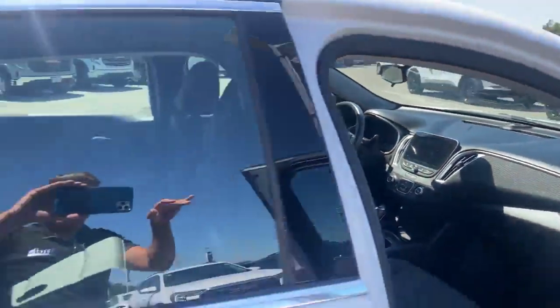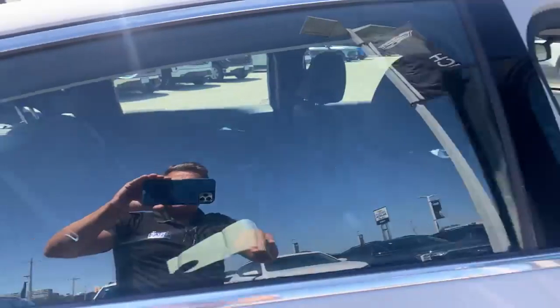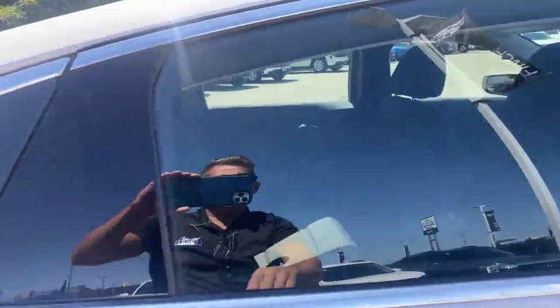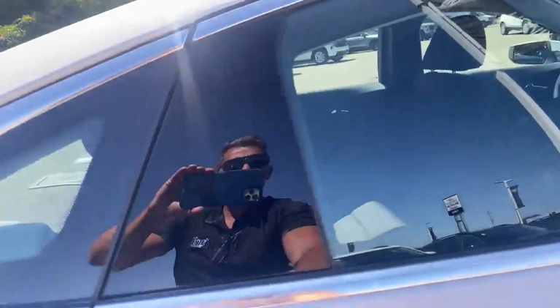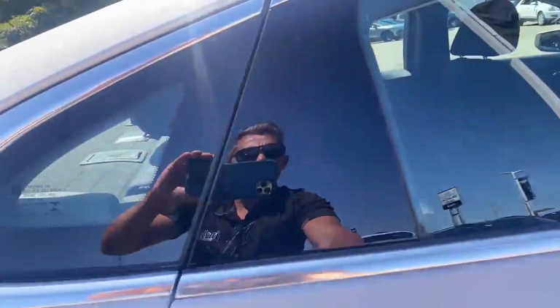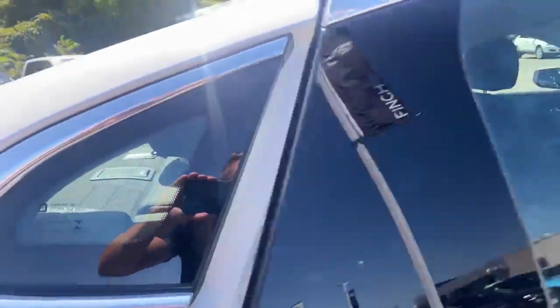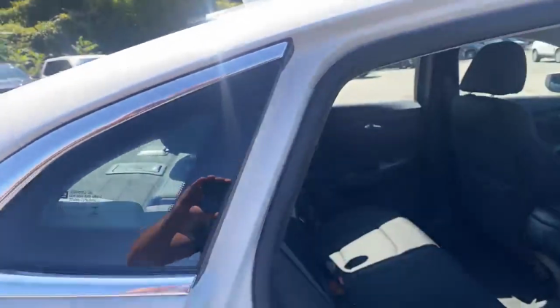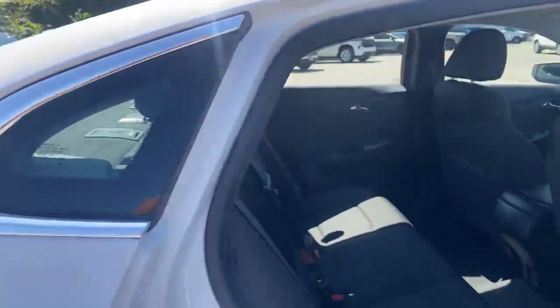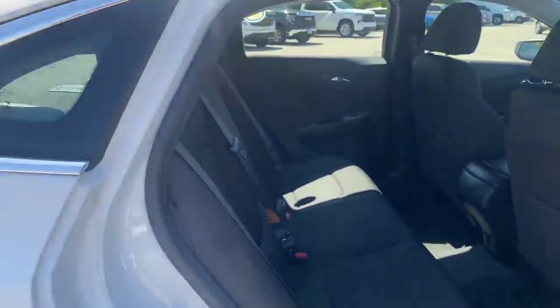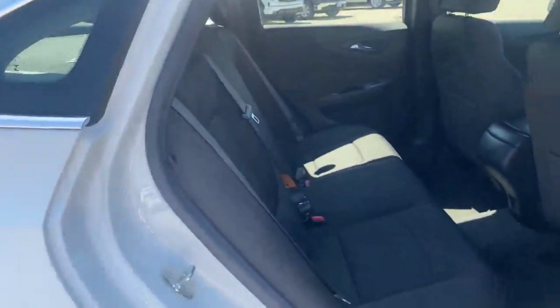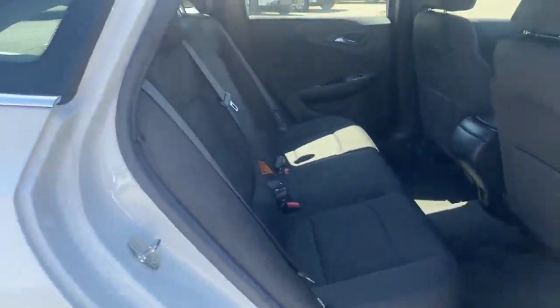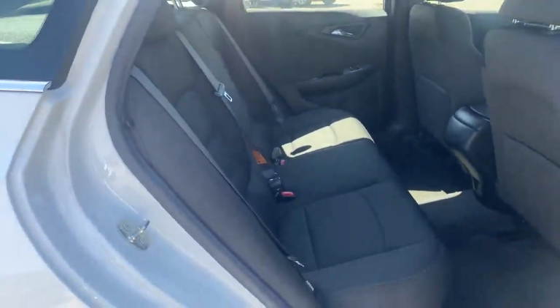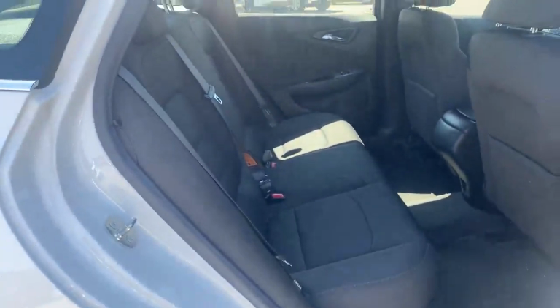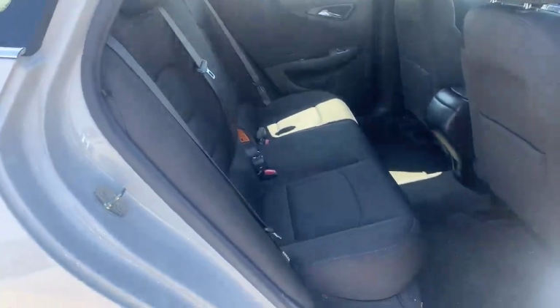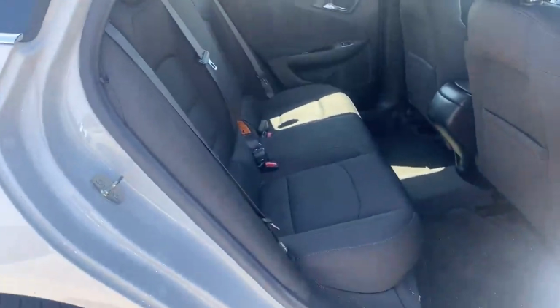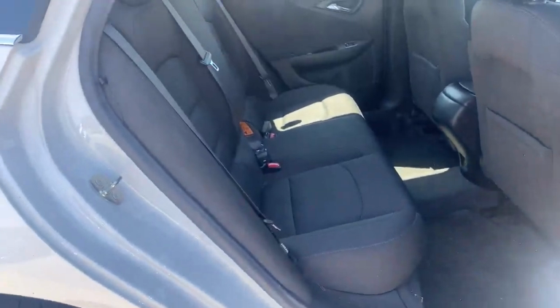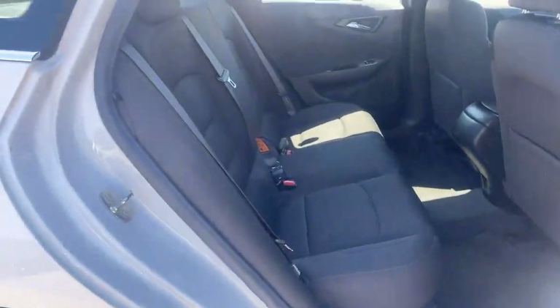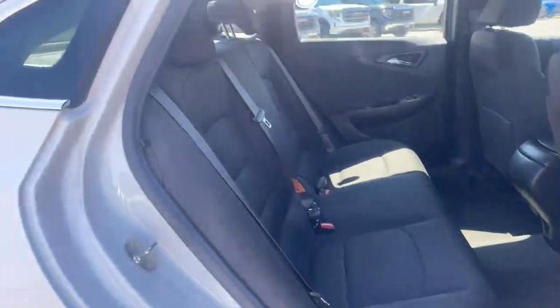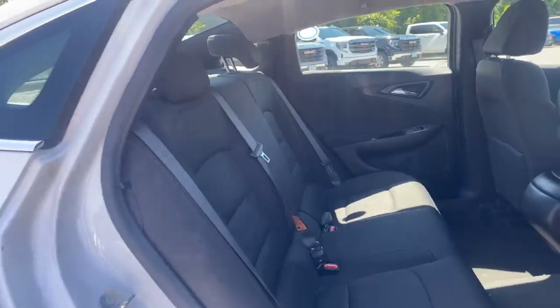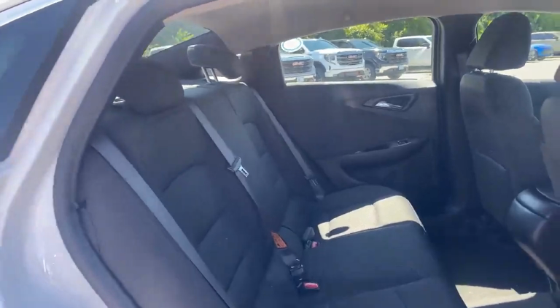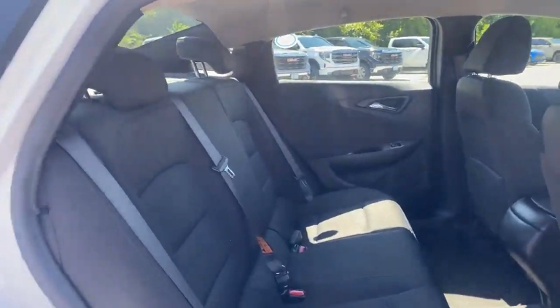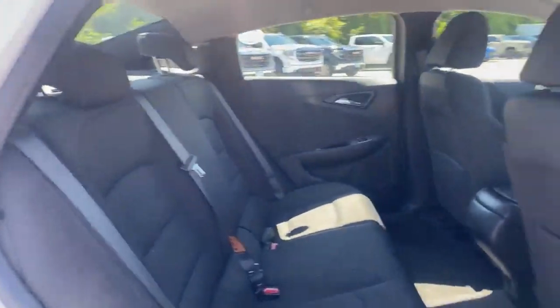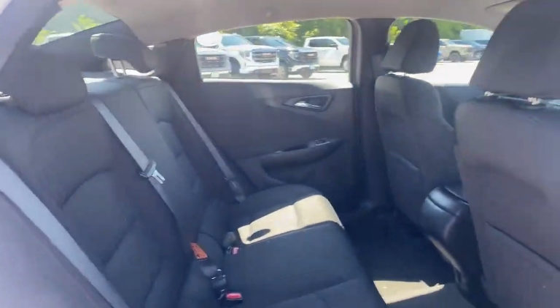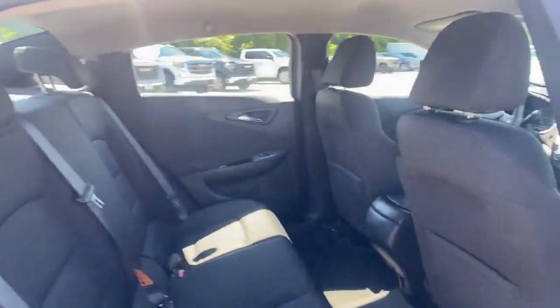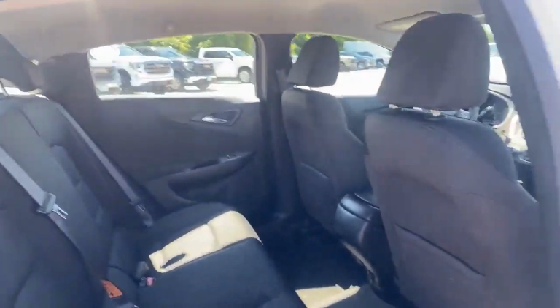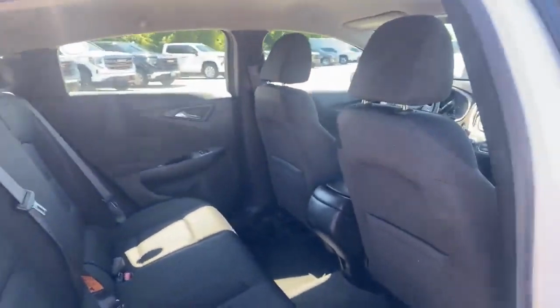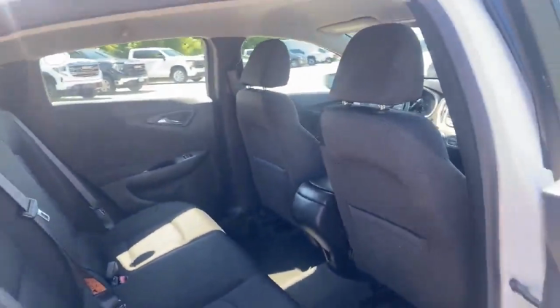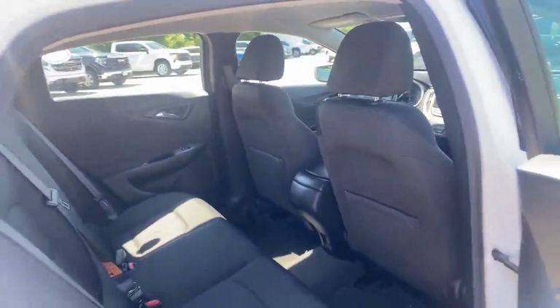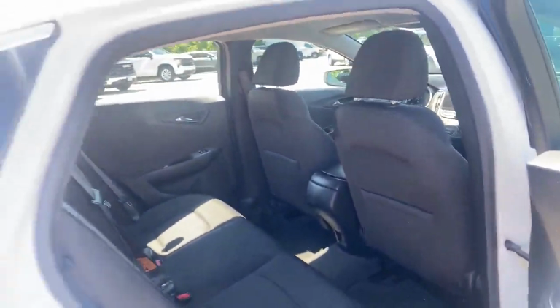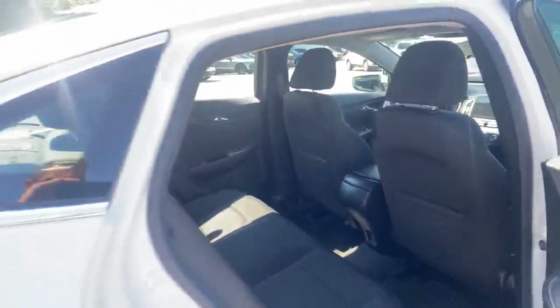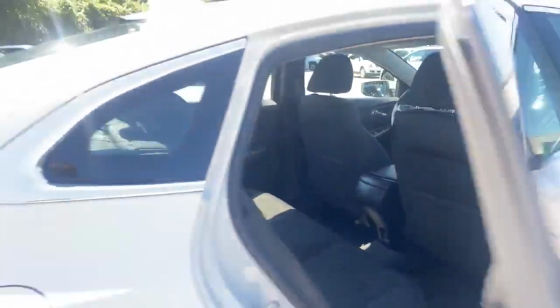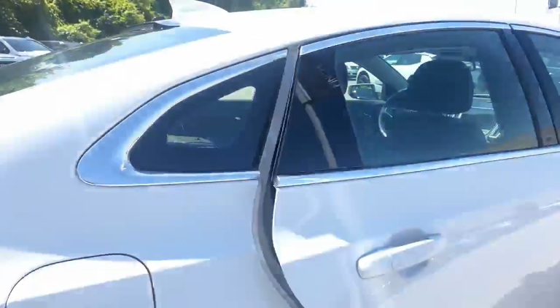It's not a smoker's car, it's not a pet owner car, and as you can see from this video nothing is really ripped or torn or missing or banged up. It's in really good shape.